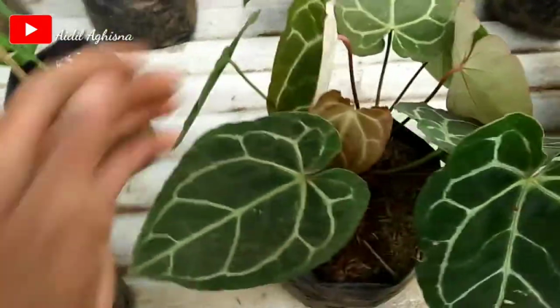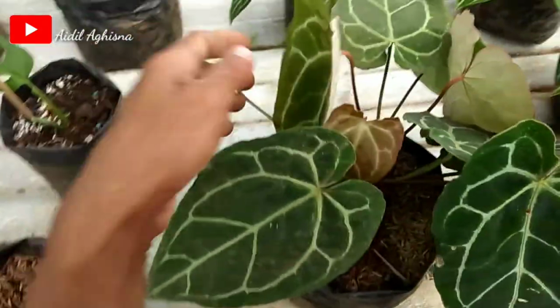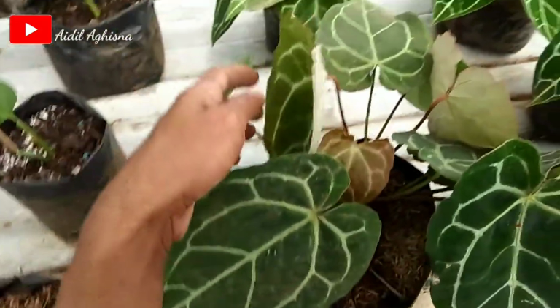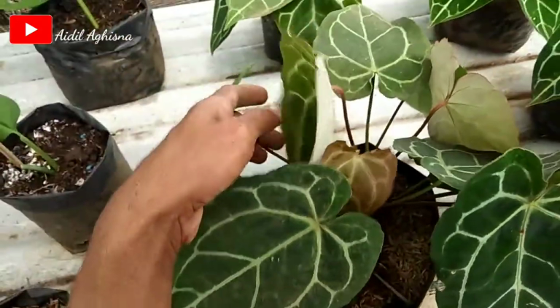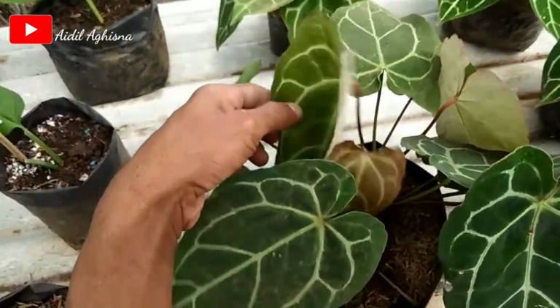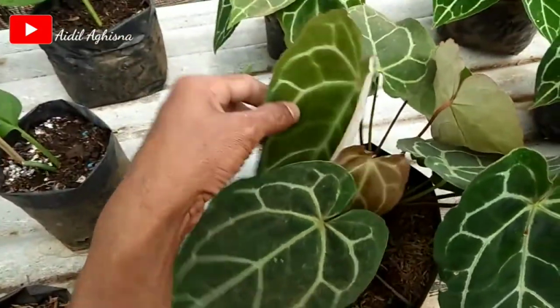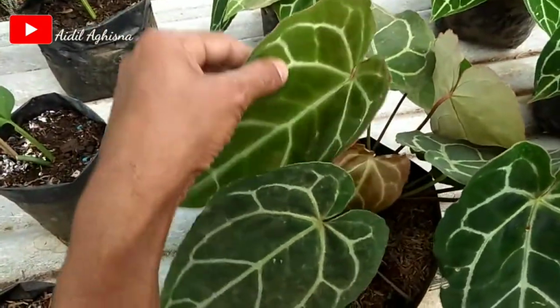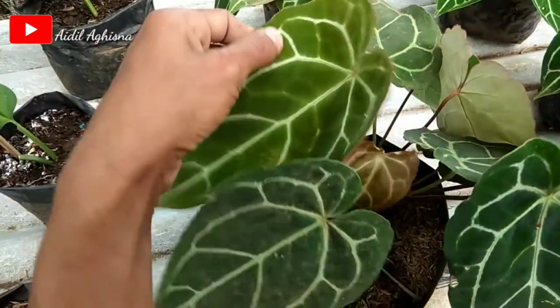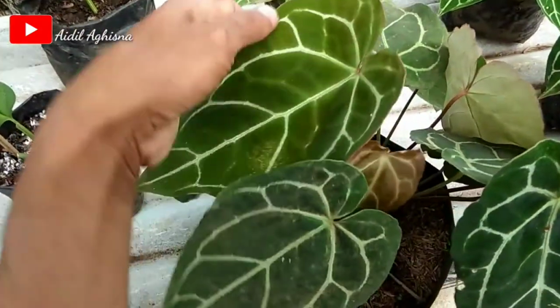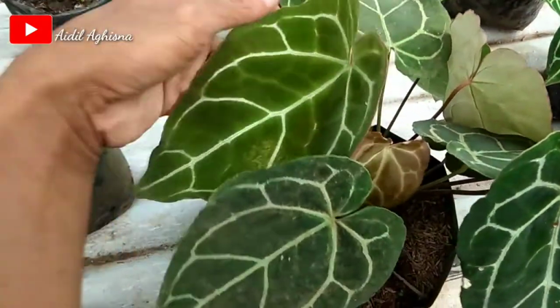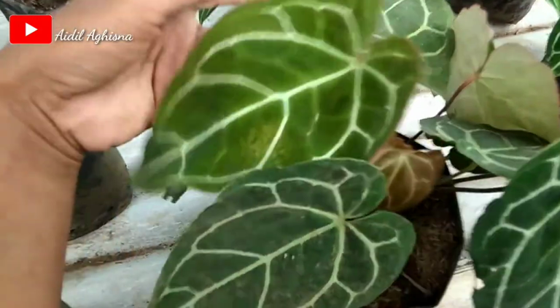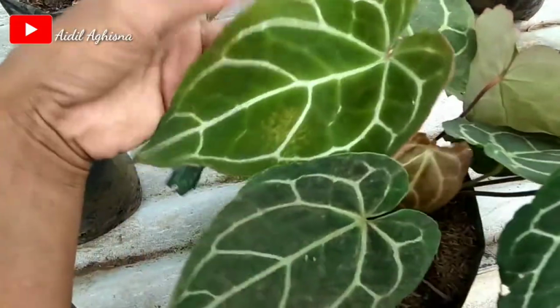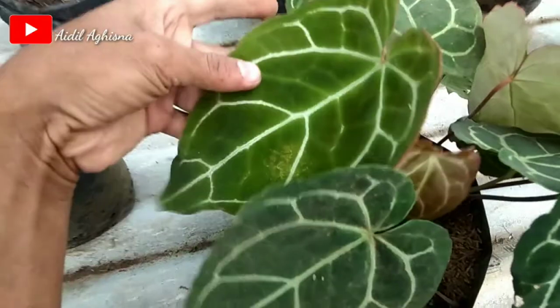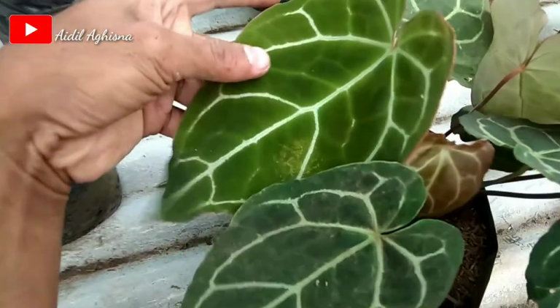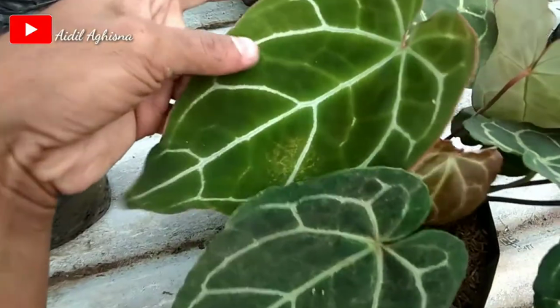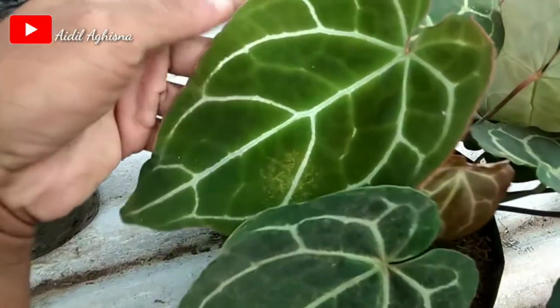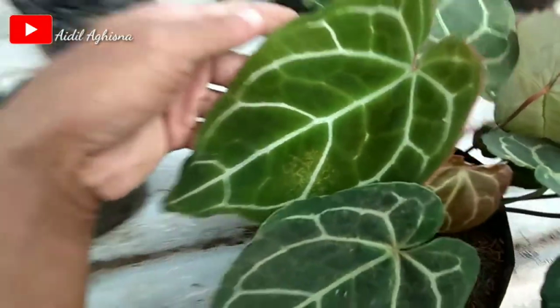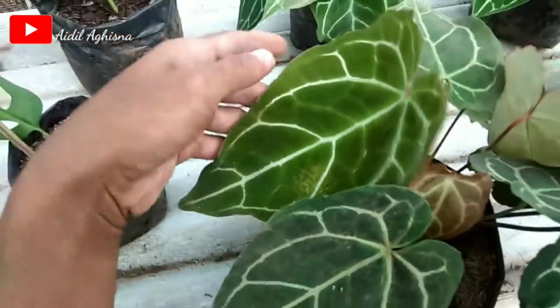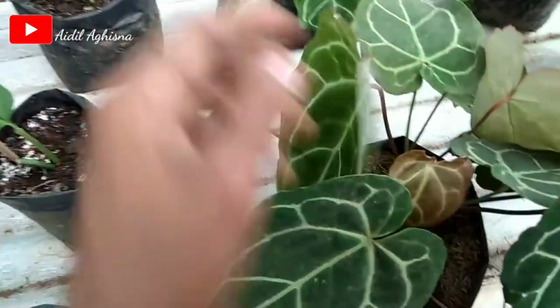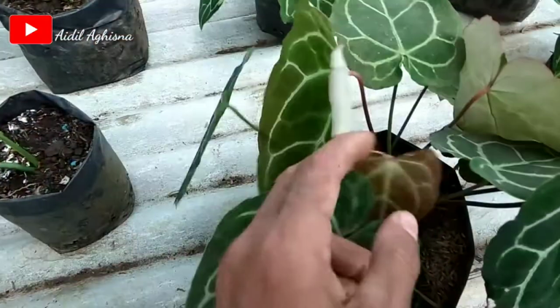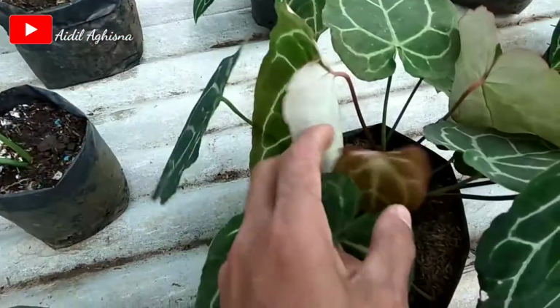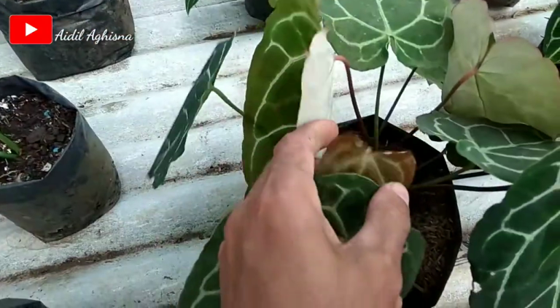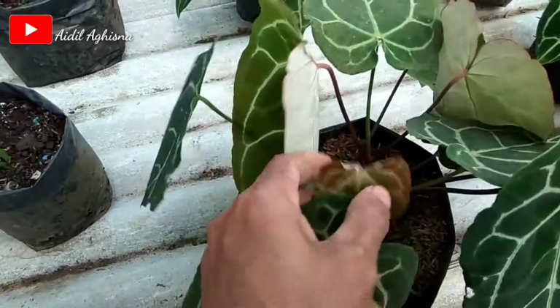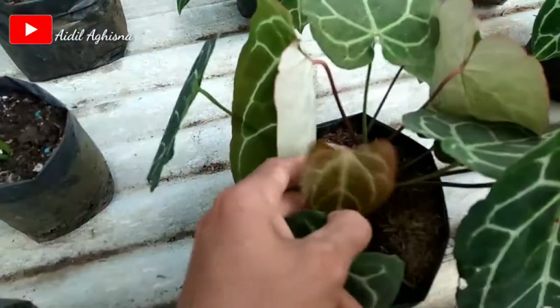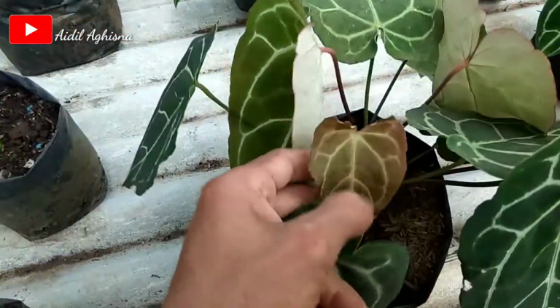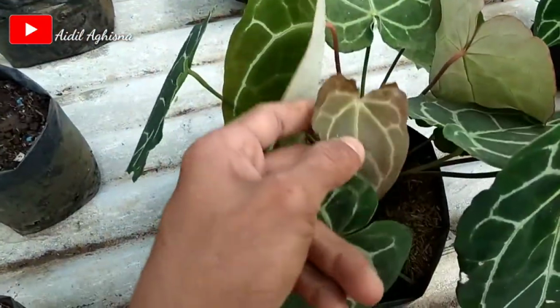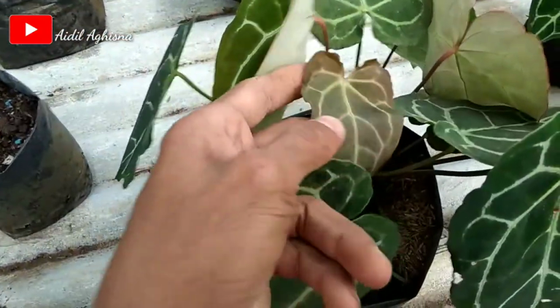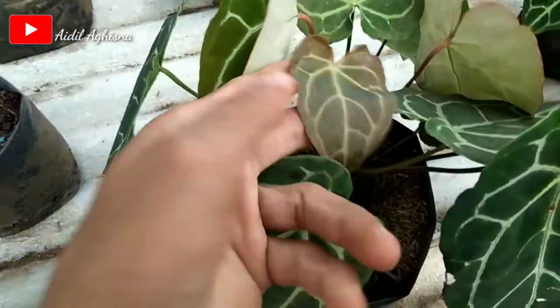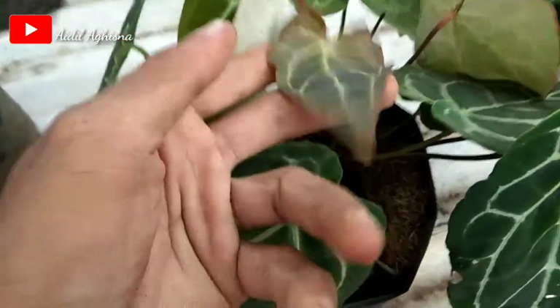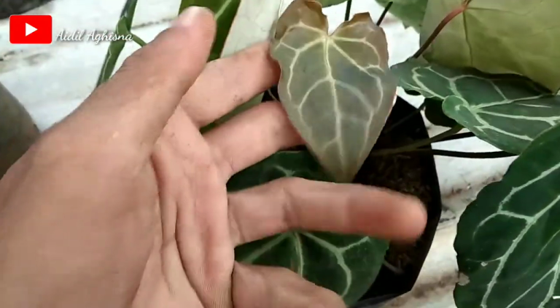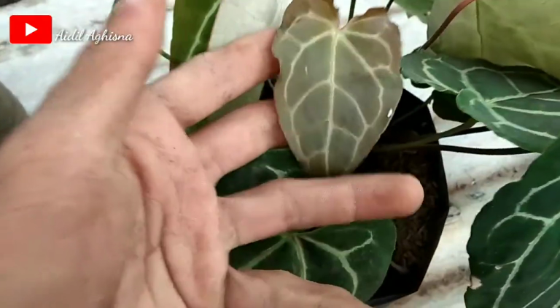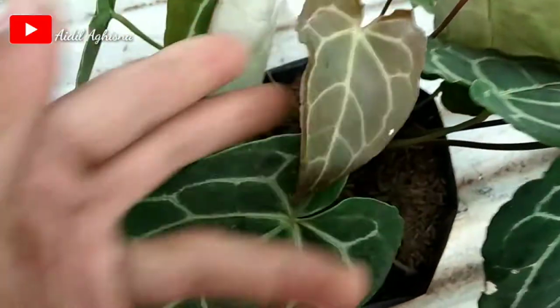Daun yang muda seperti ini ya, ini daun mudanya. Agak merah kalau yang daun muda.